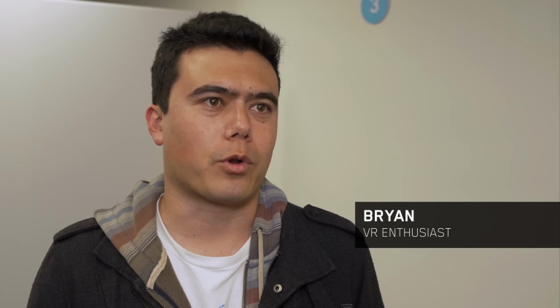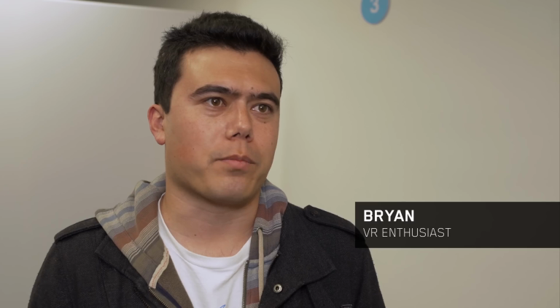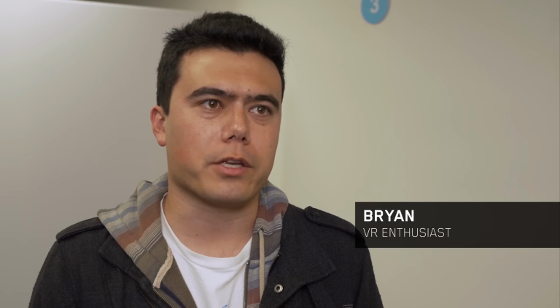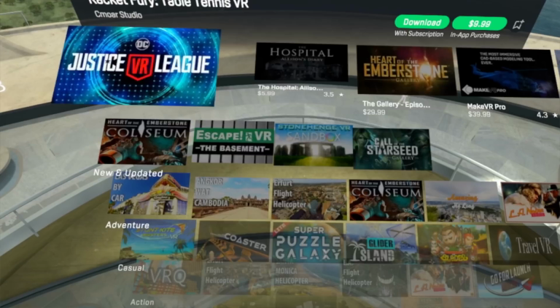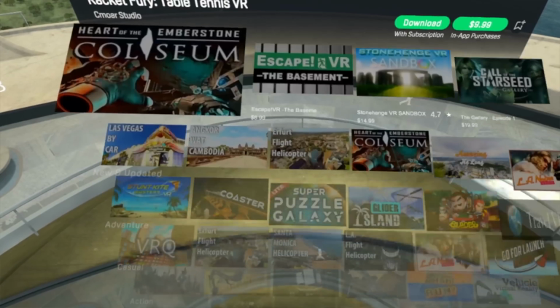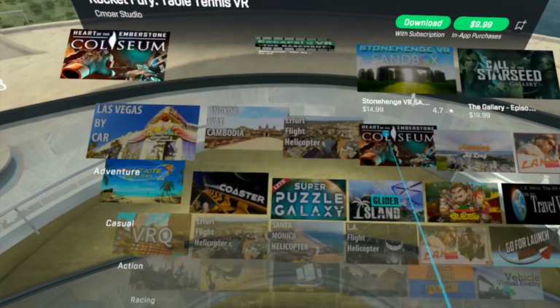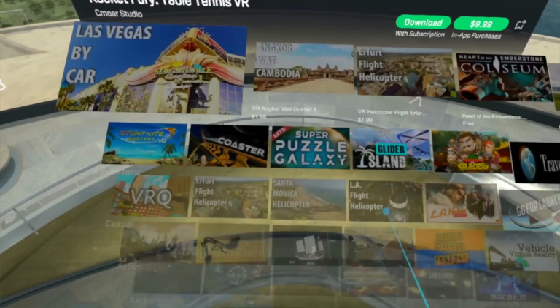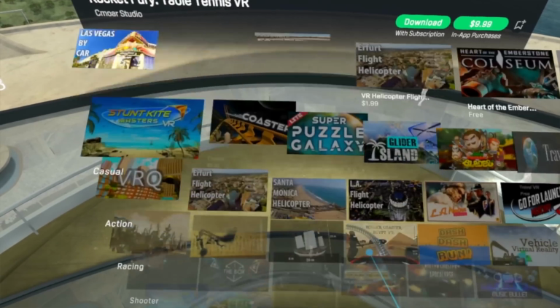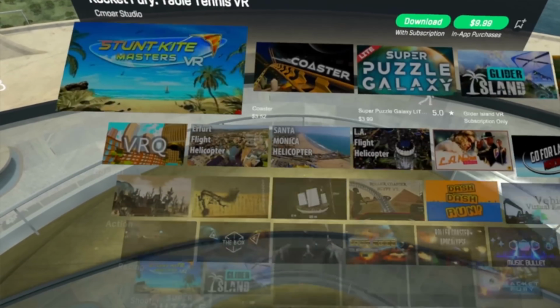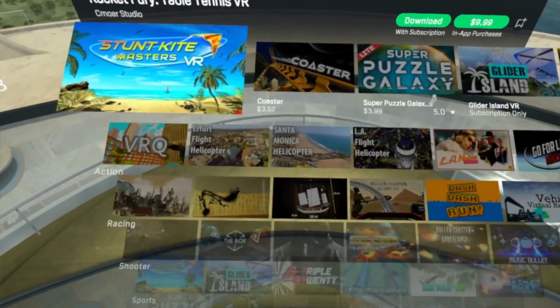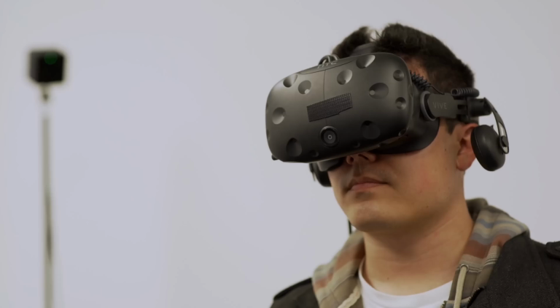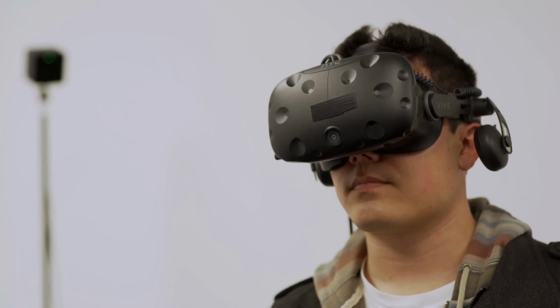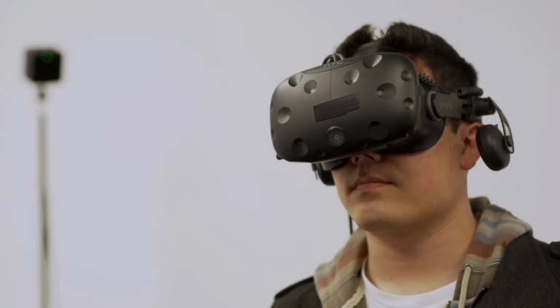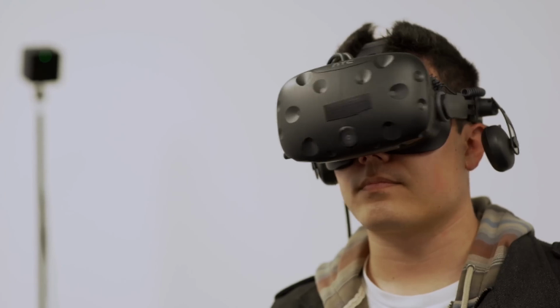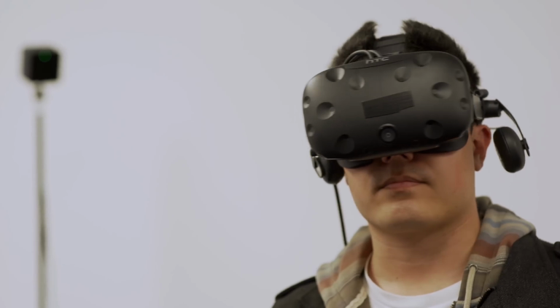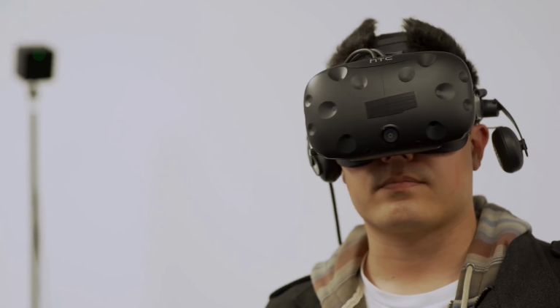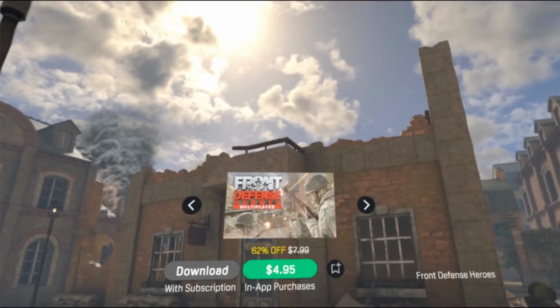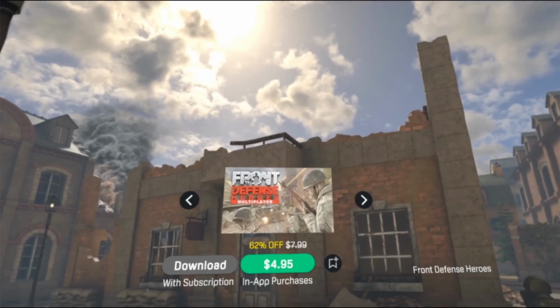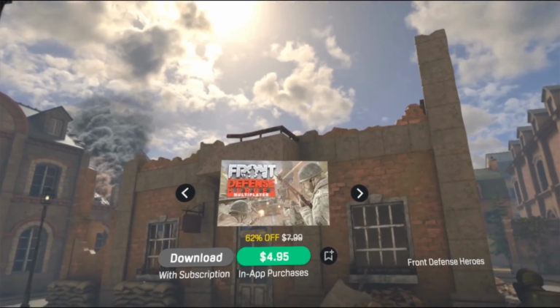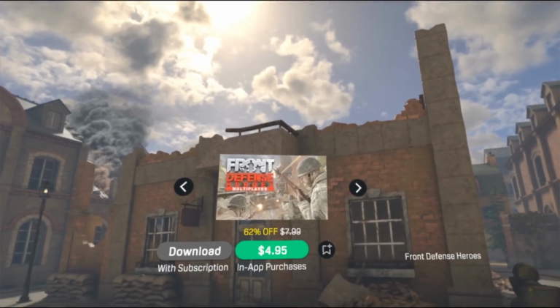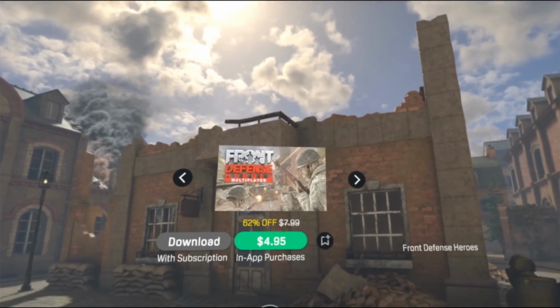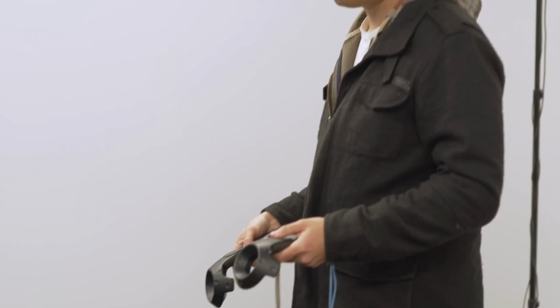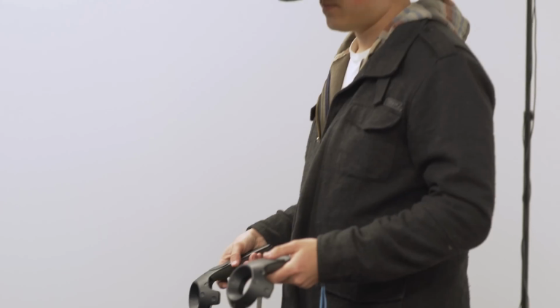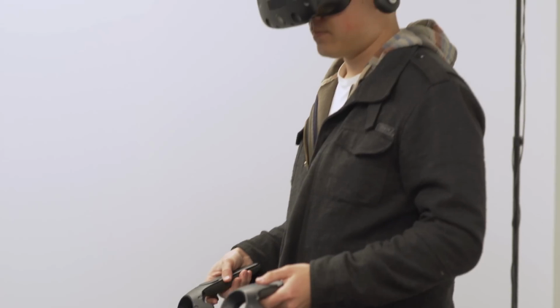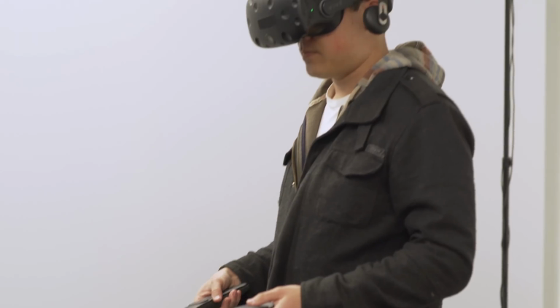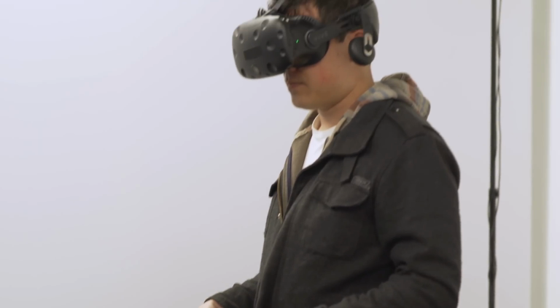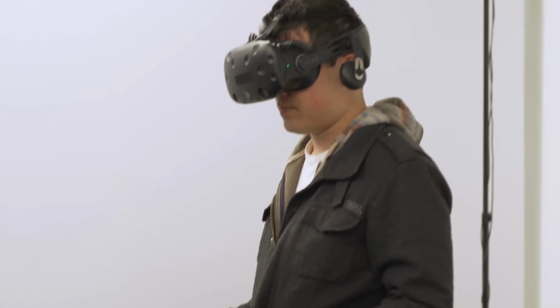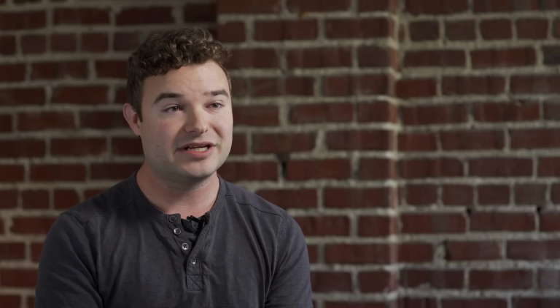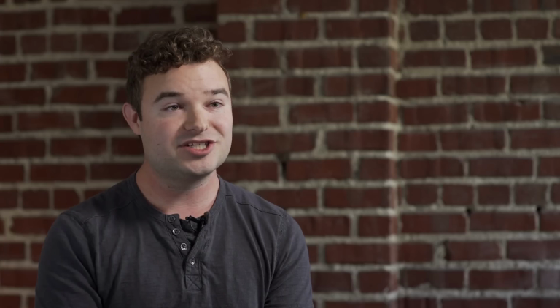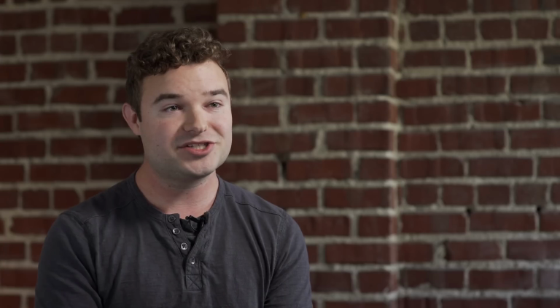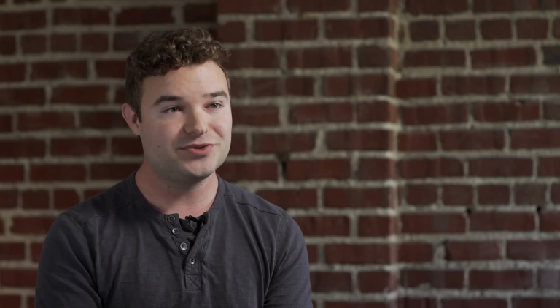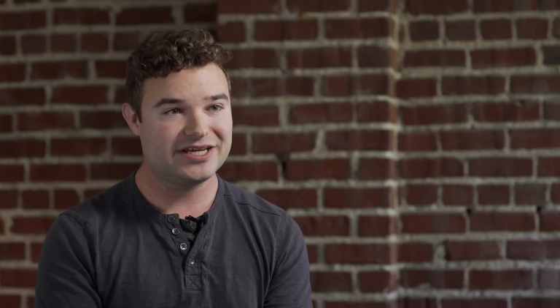Going through the menu was a fun experience. Since the possibilities of VR are limitless, why should the discovery of content be limited to just 2D?